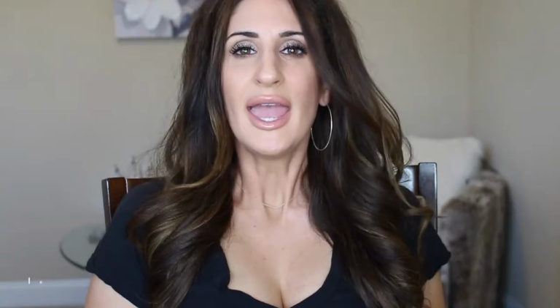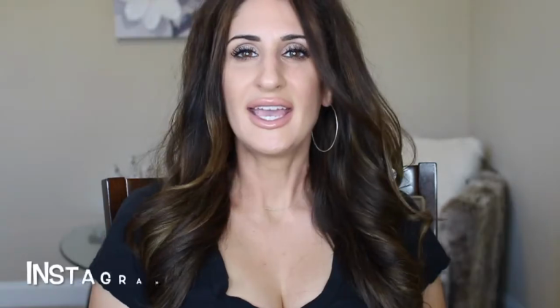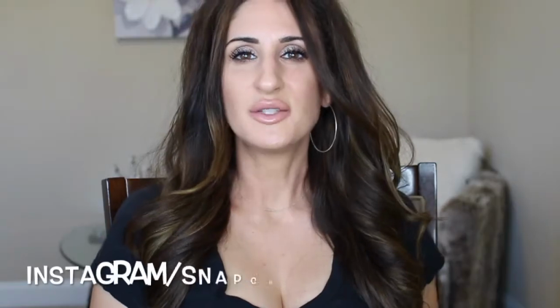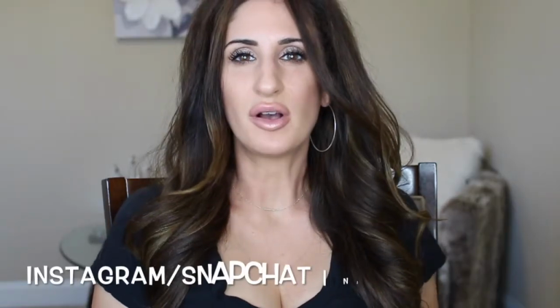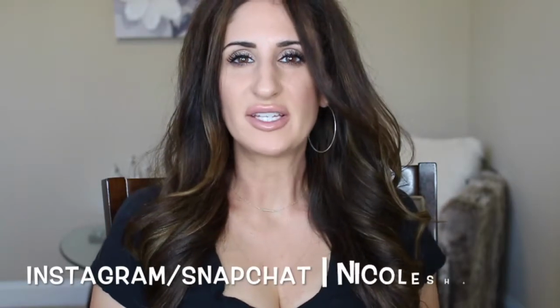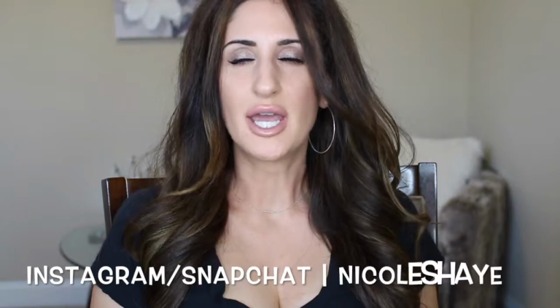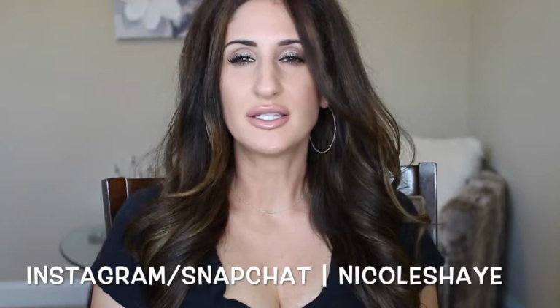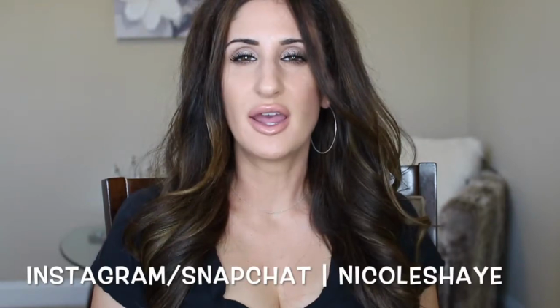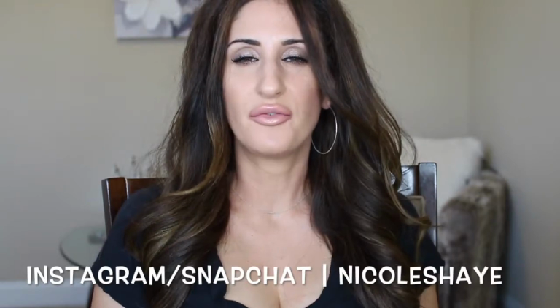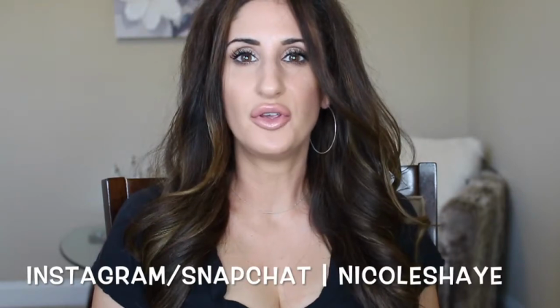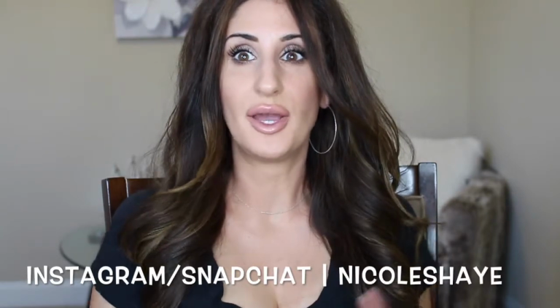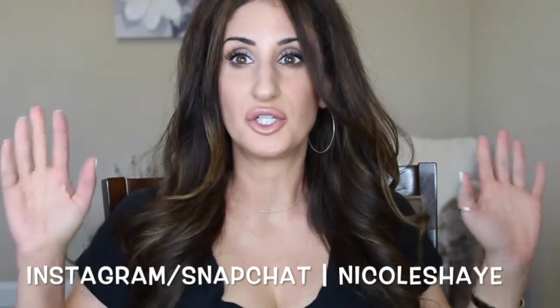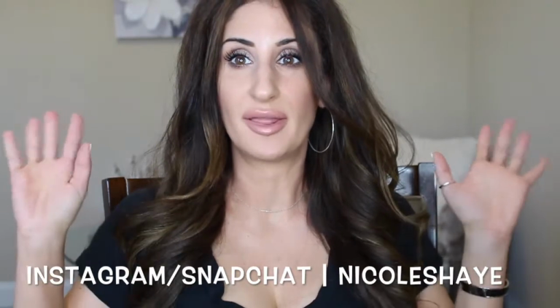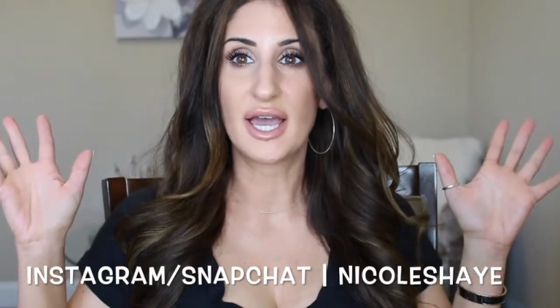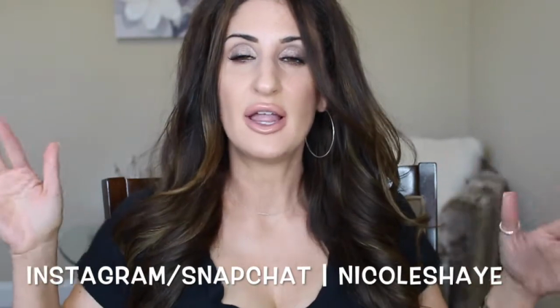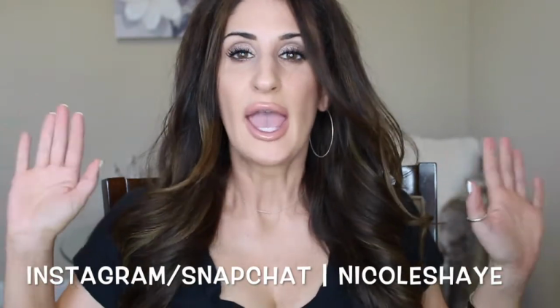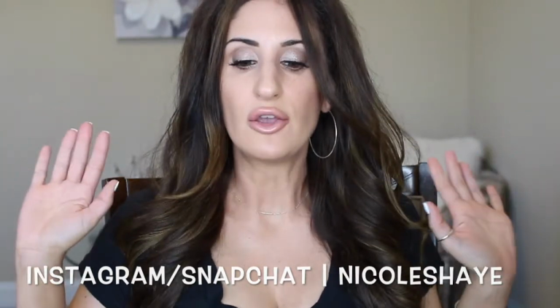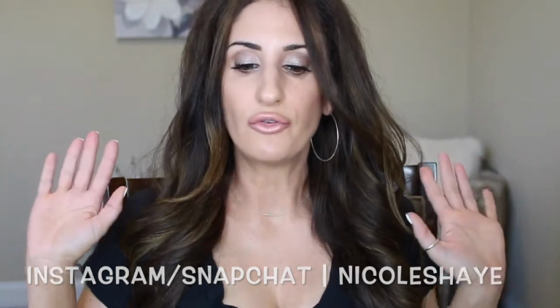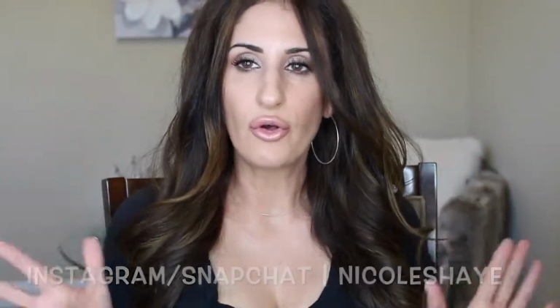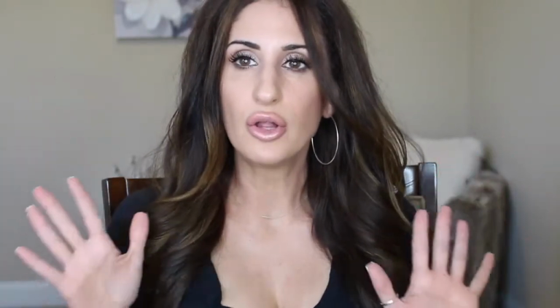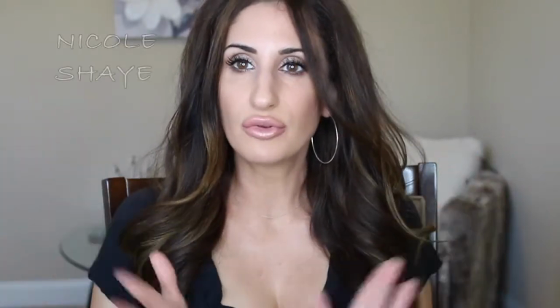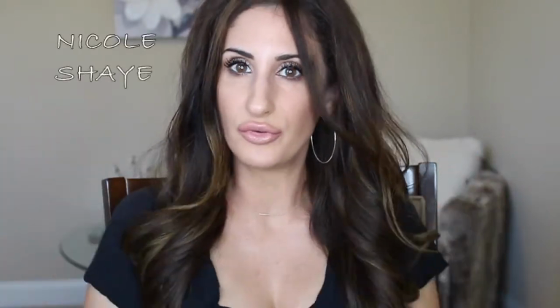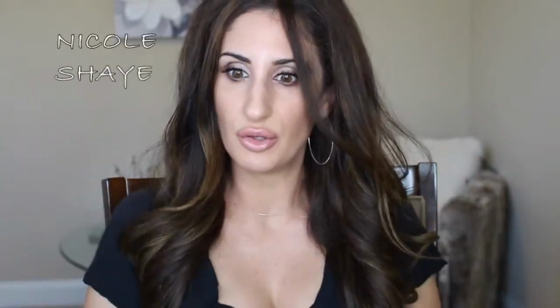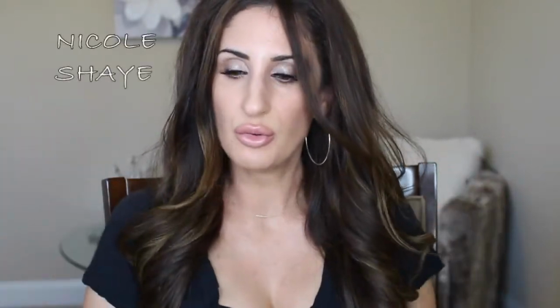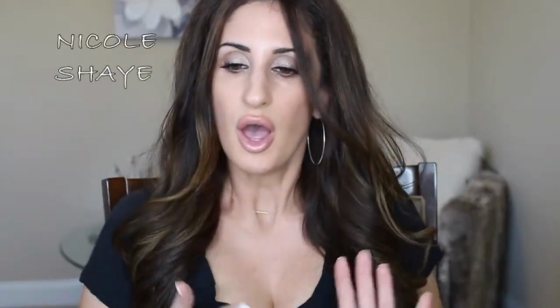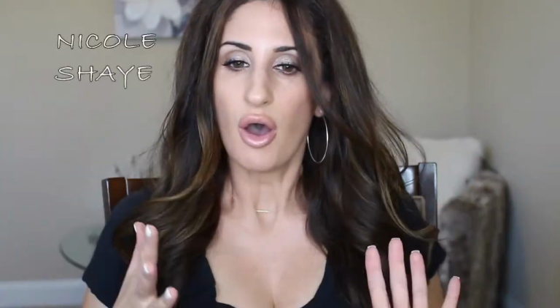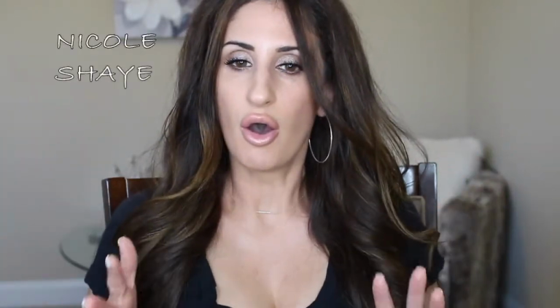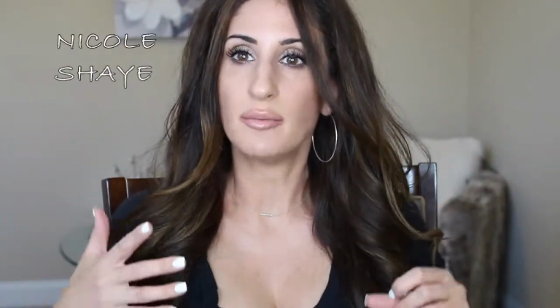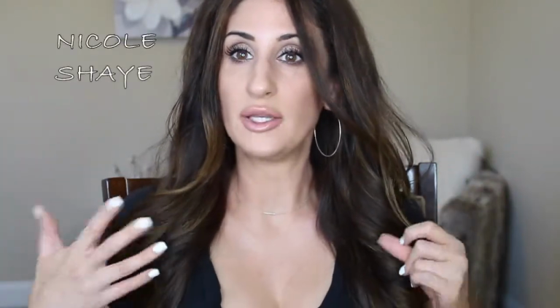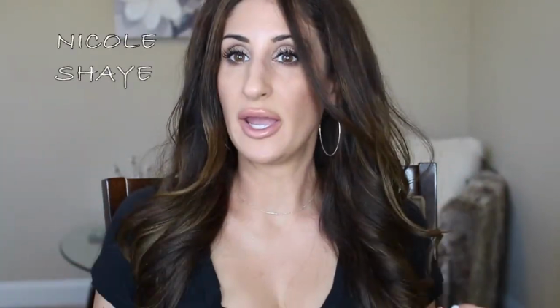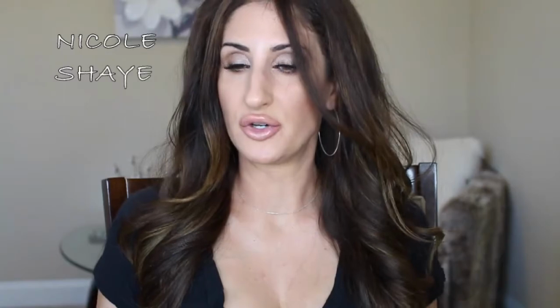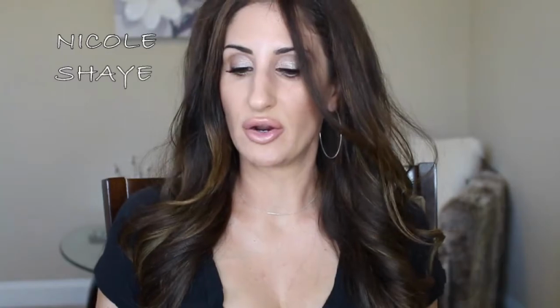Hey guys, welcome back to my channel. Today I have for you, as you can tell by the title, a full review on my new hairdryer.